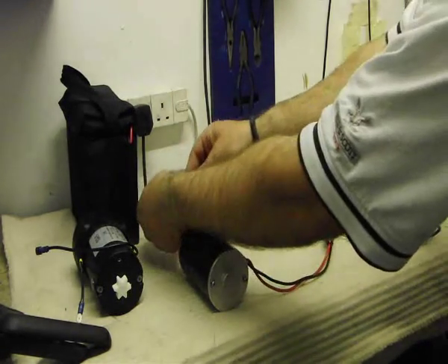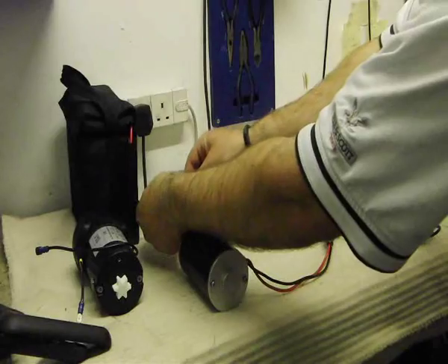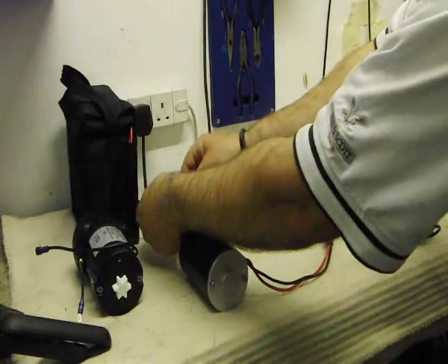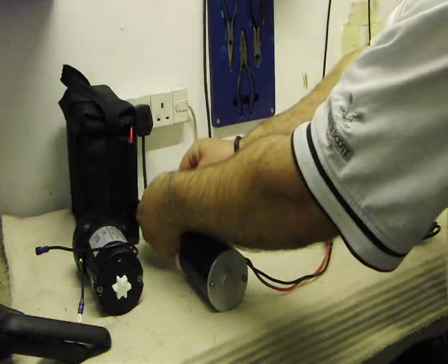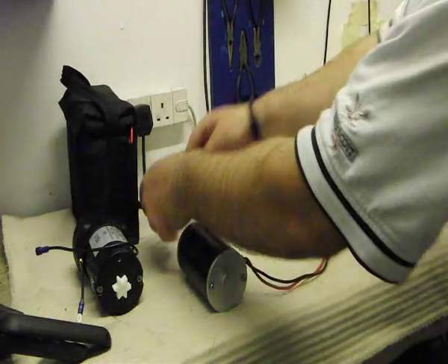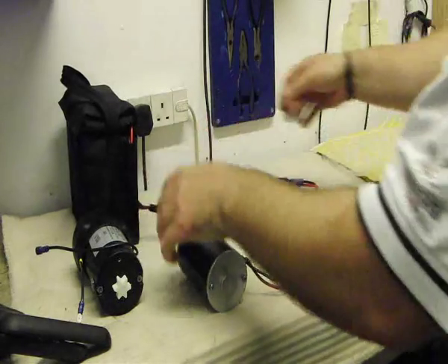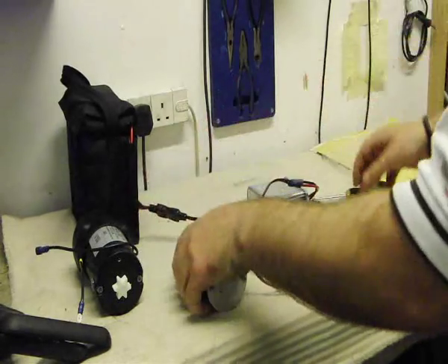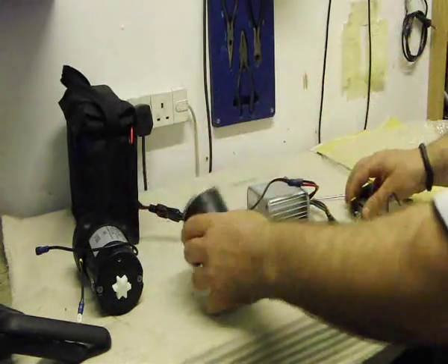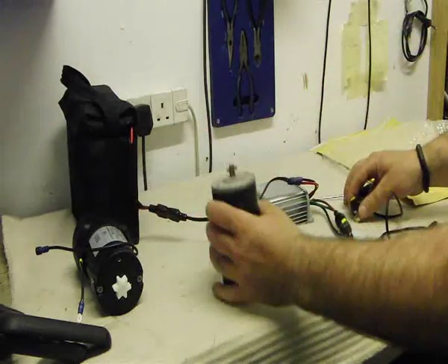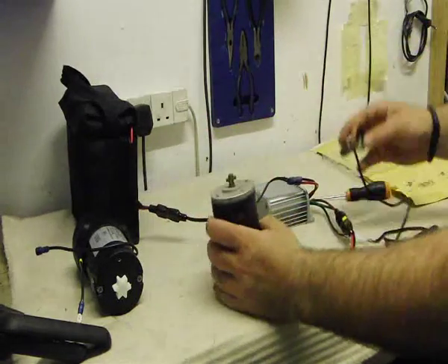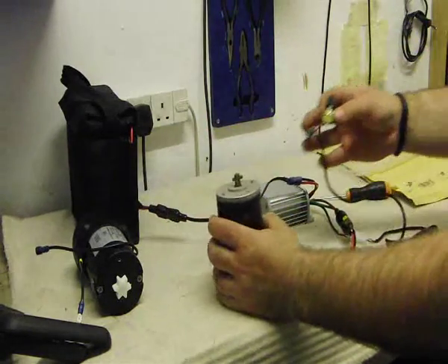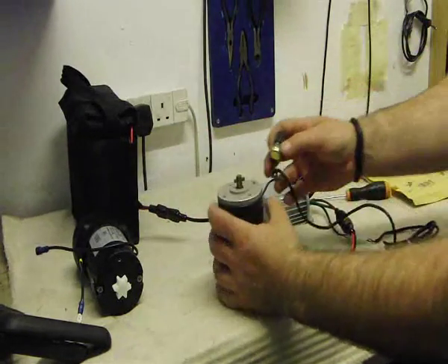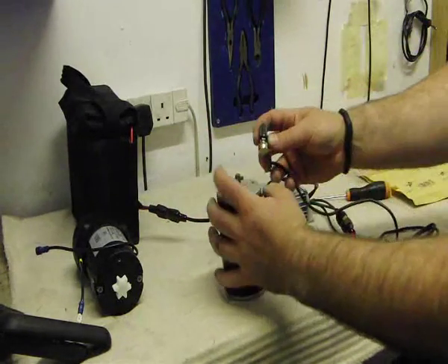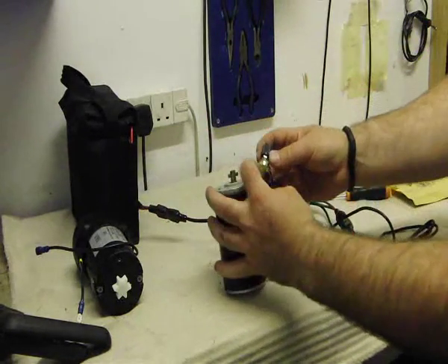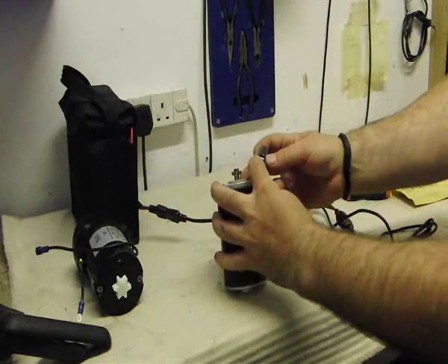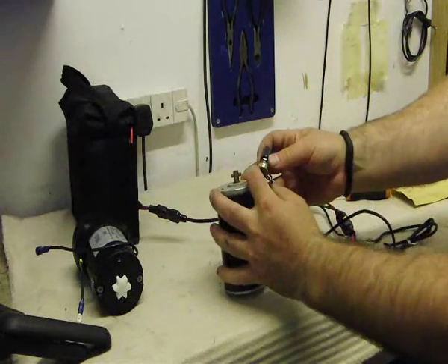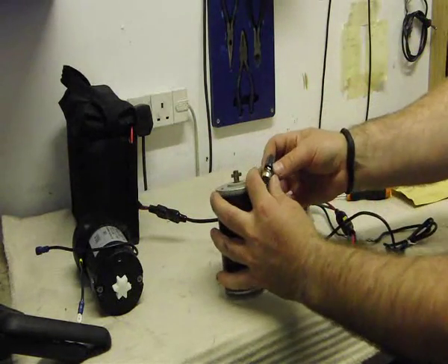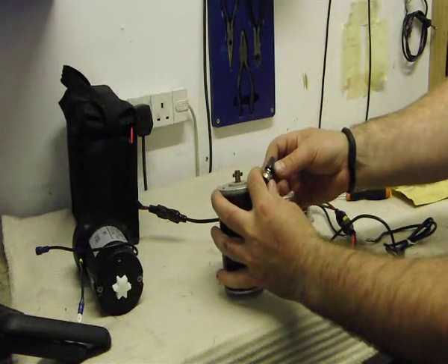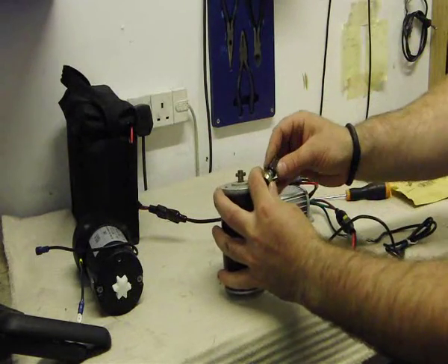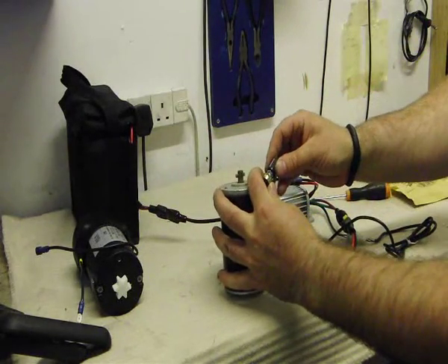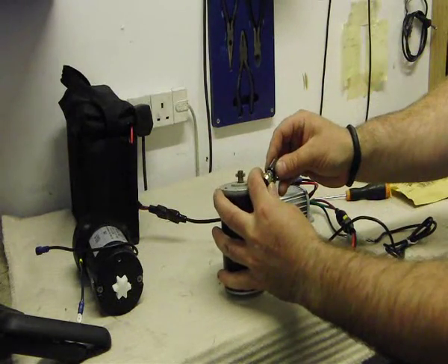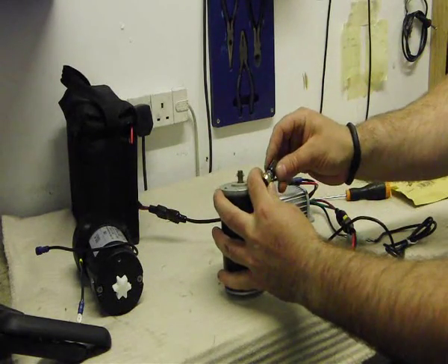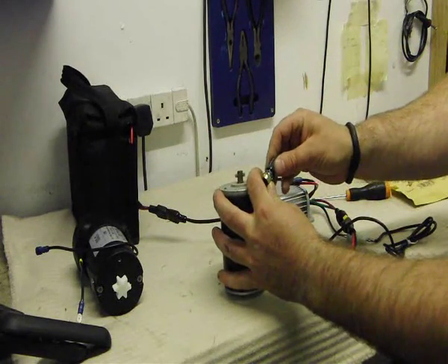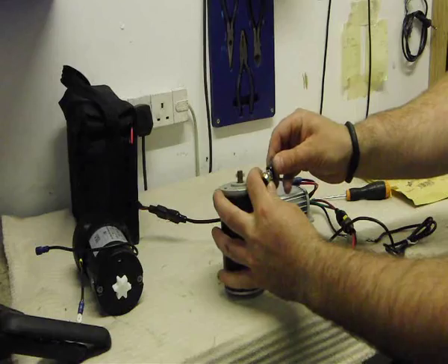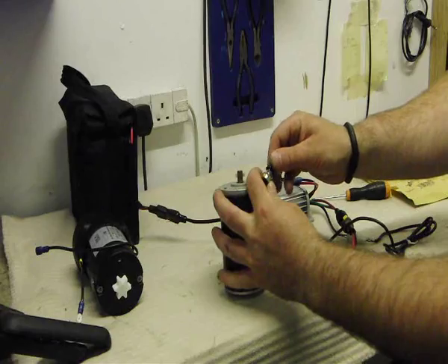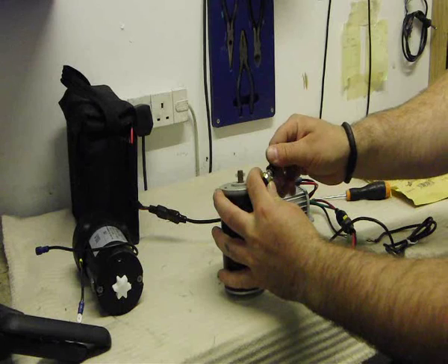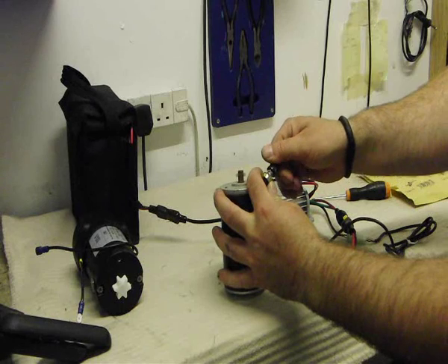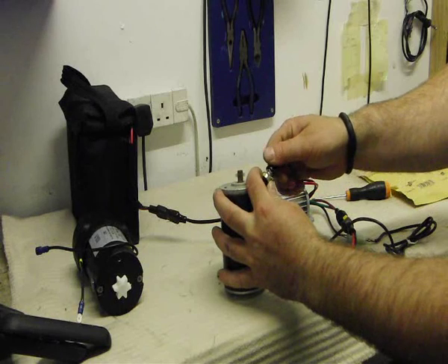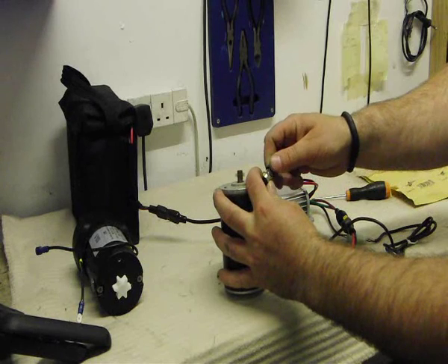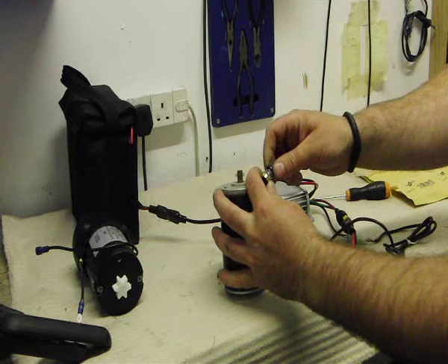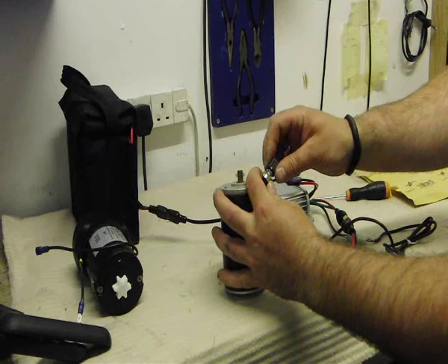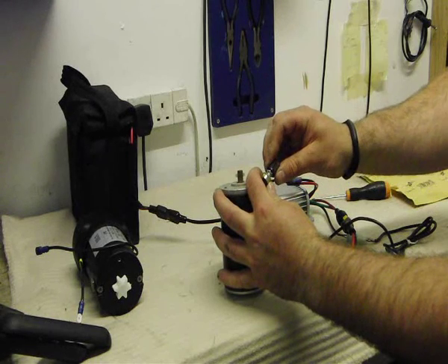We plug our battery here, and now with the system in place you can see we can control the speed of the motor just using the speed control.